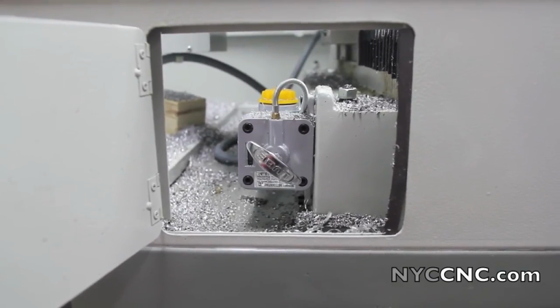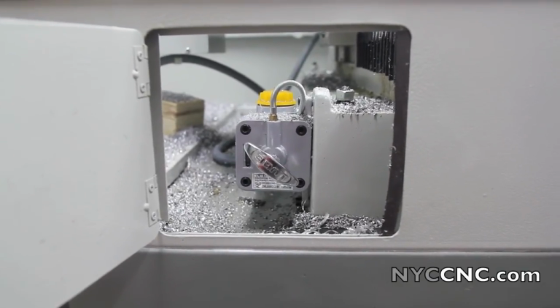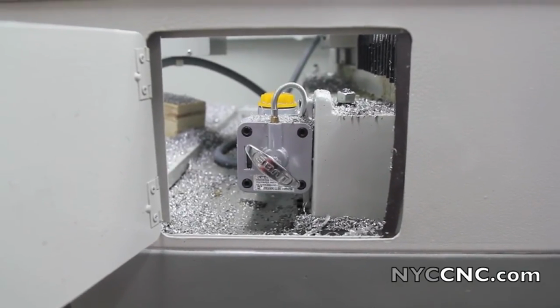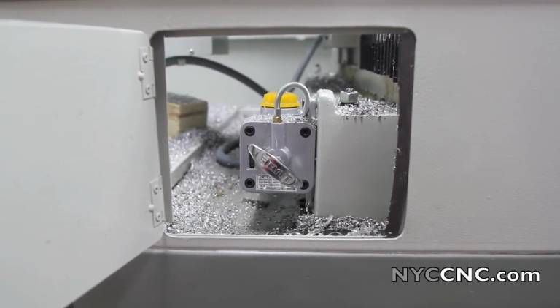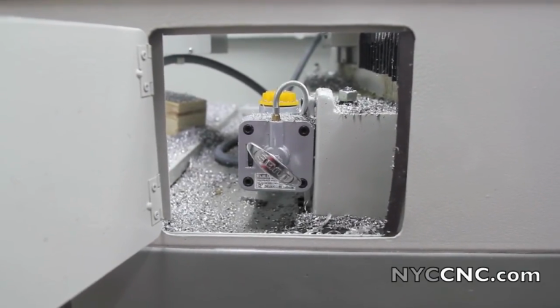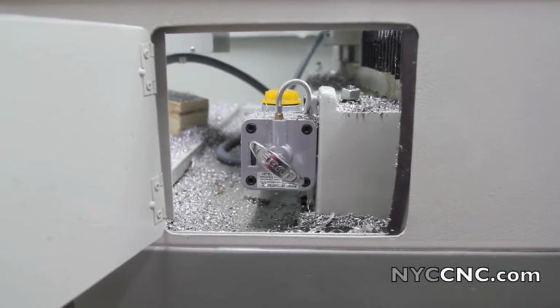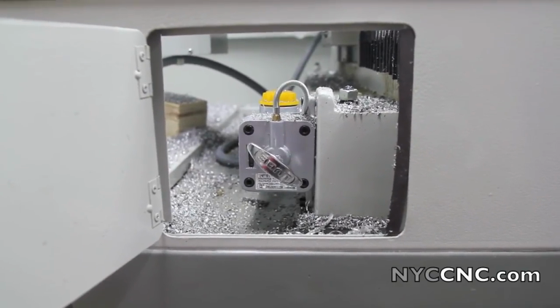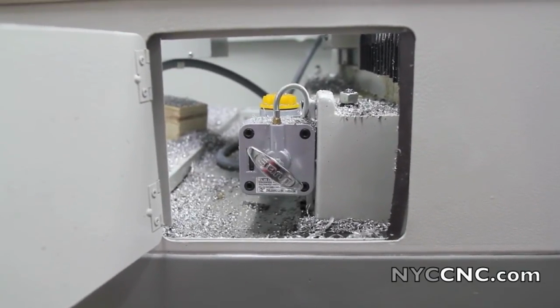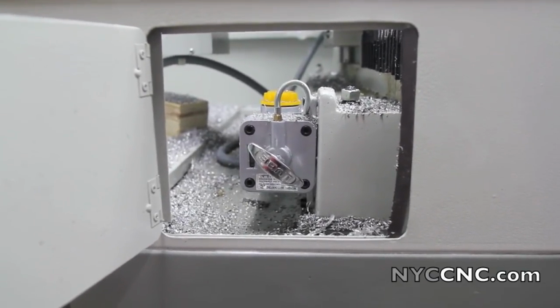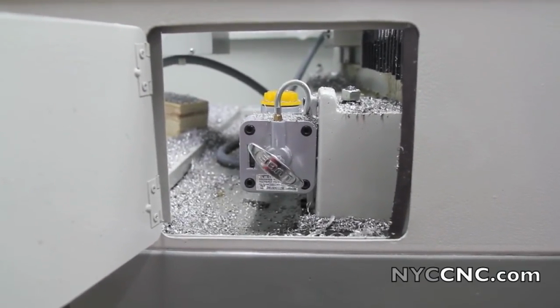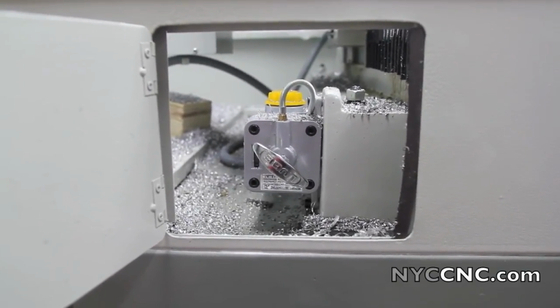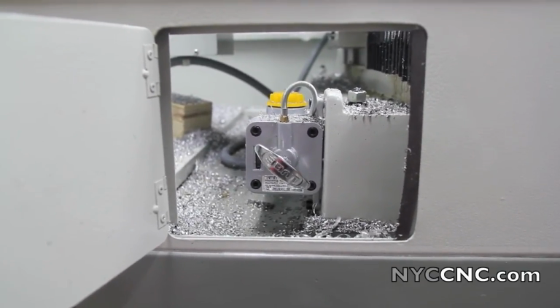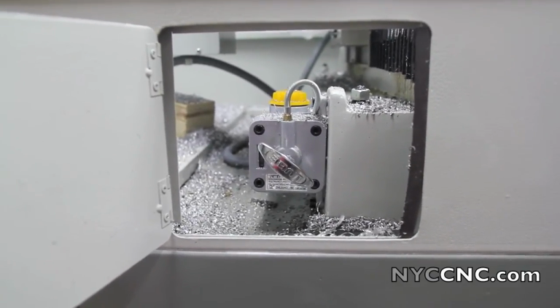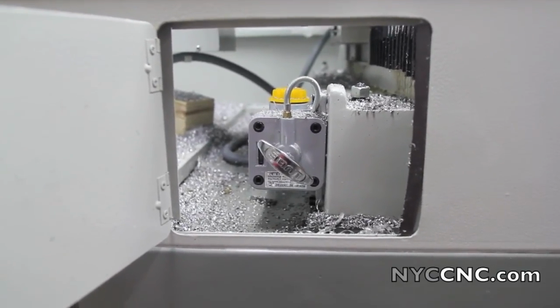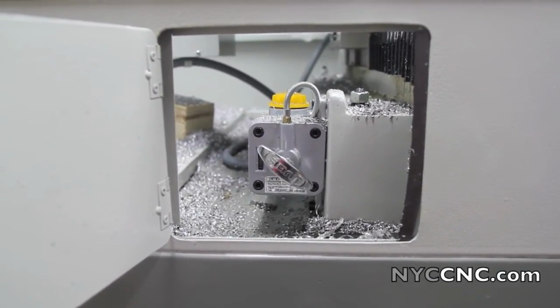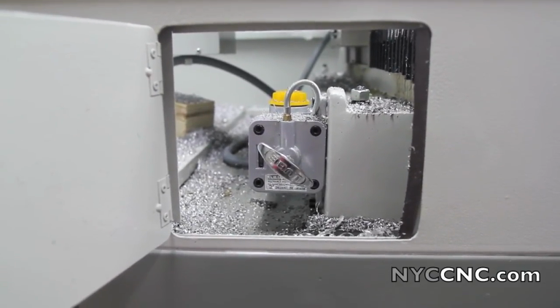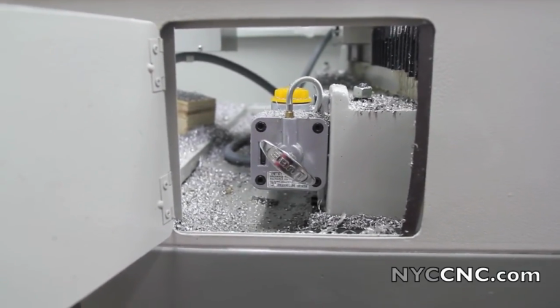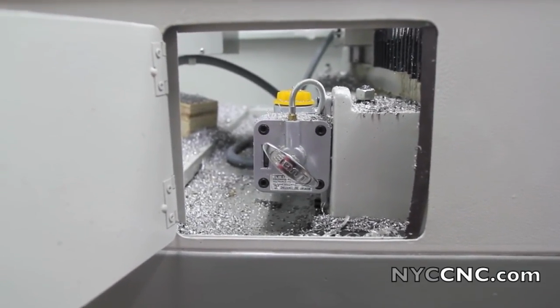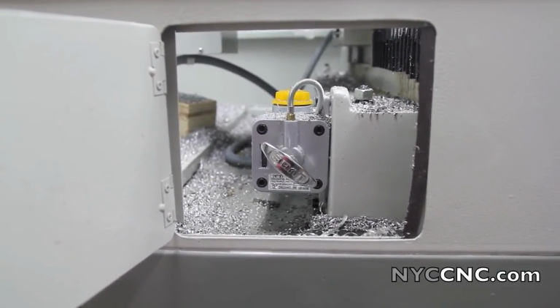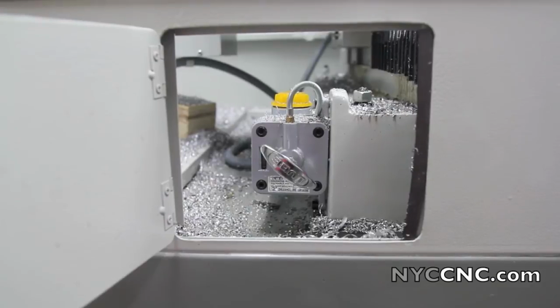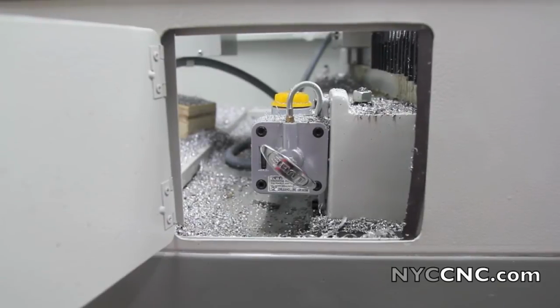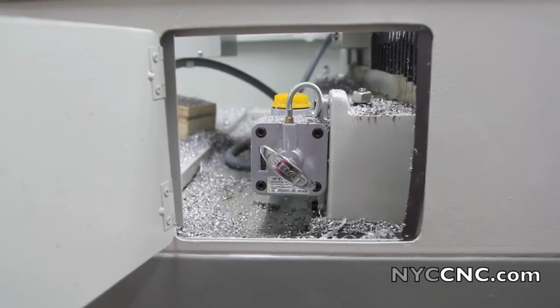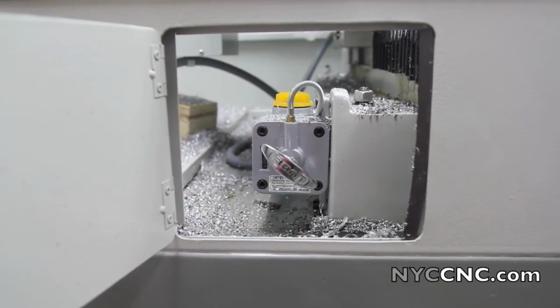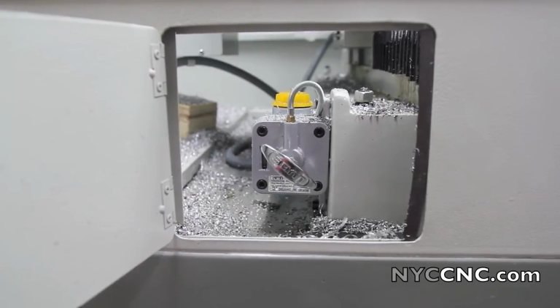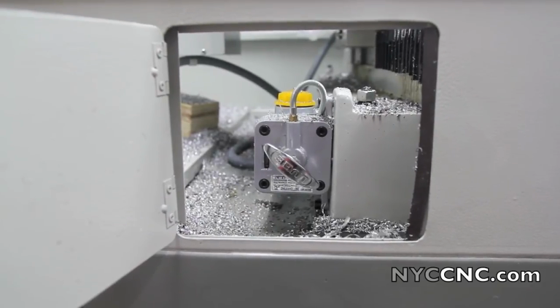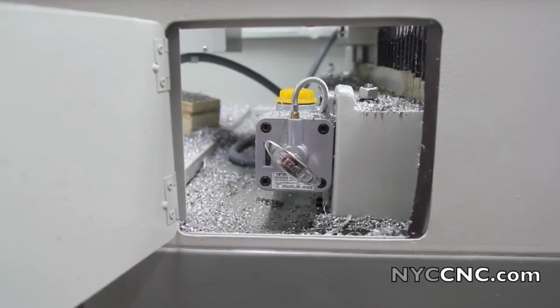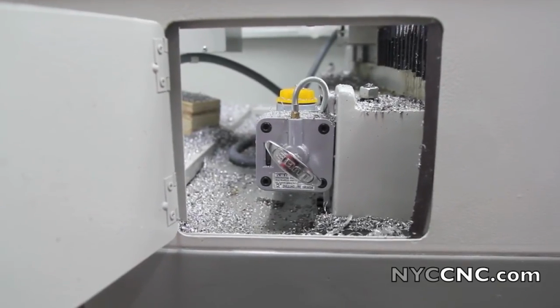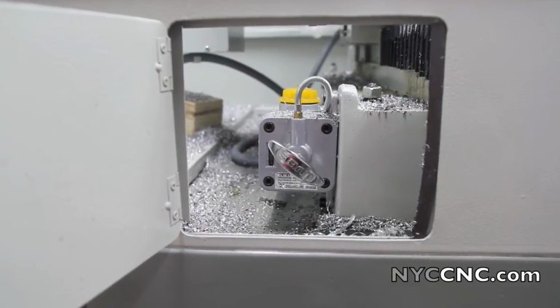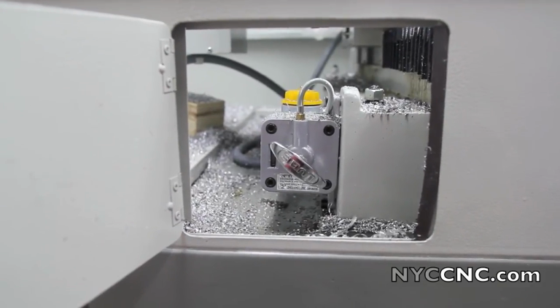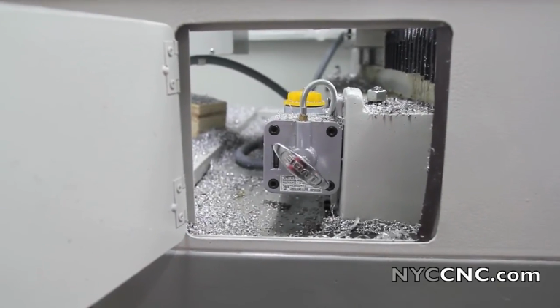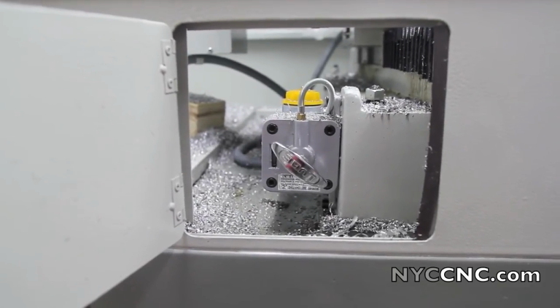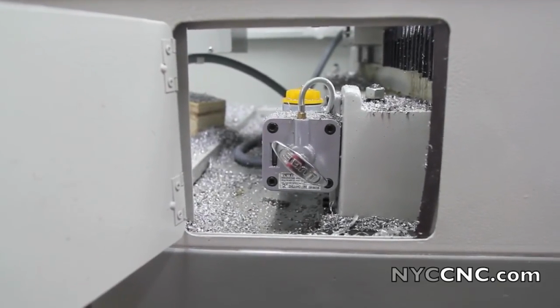Hi folks. Welcome to Chapter 21. I want to talk about the manual oiler today on the Tormach PCNC mill.